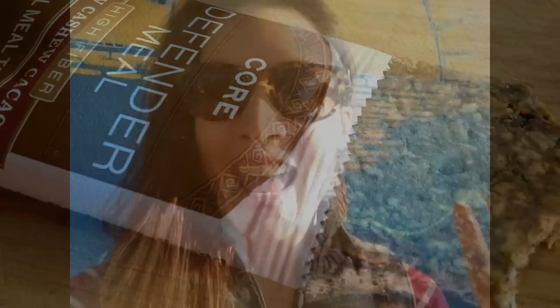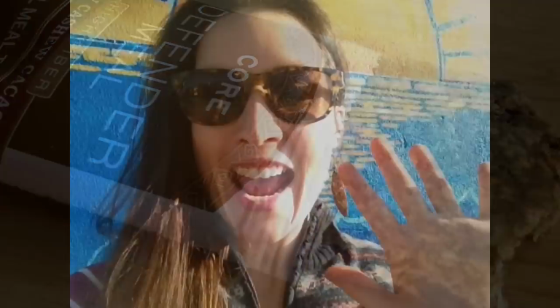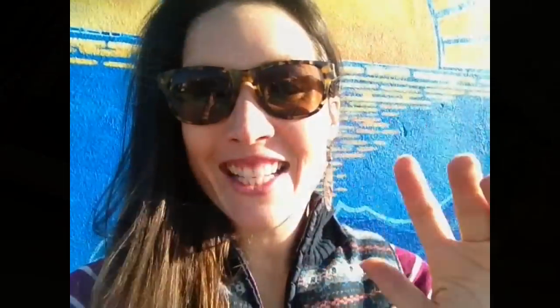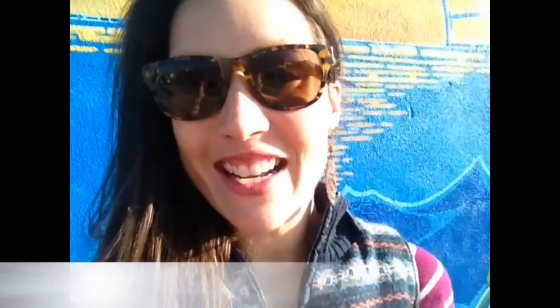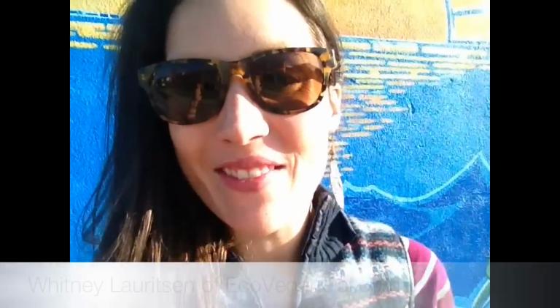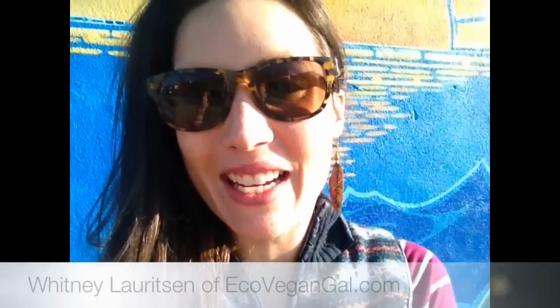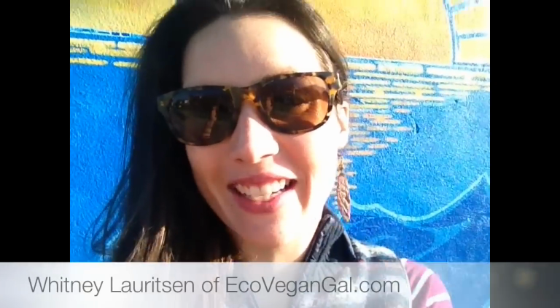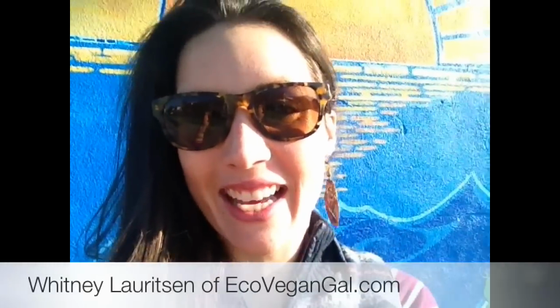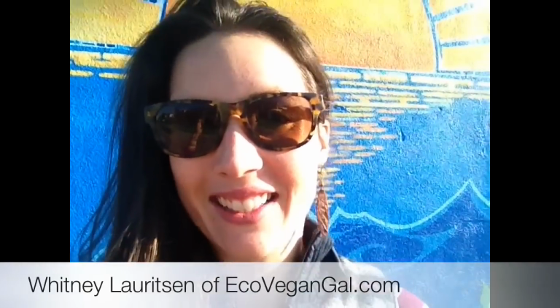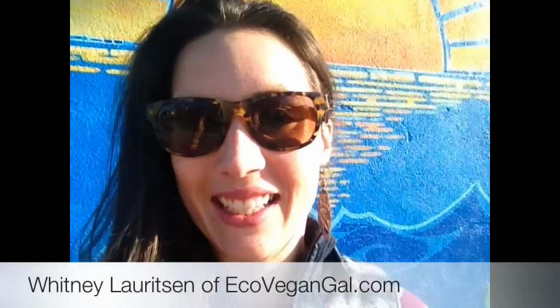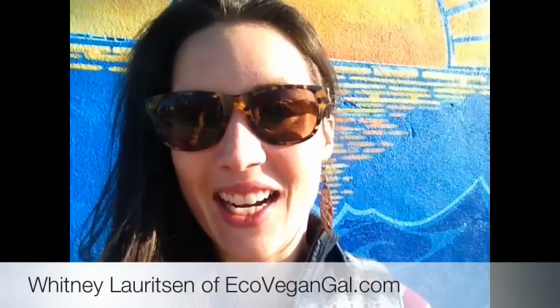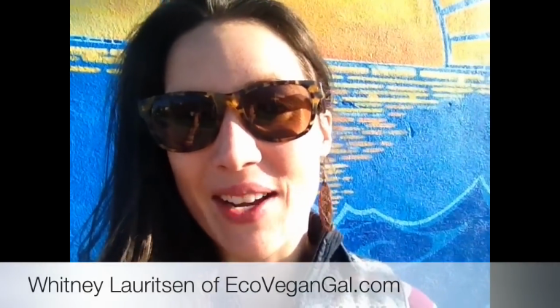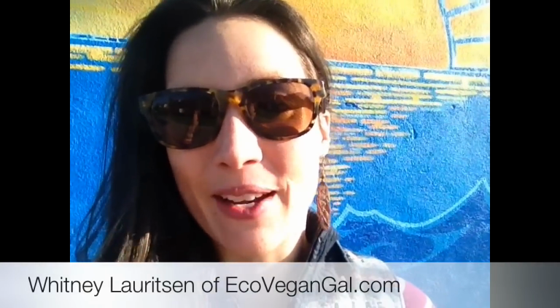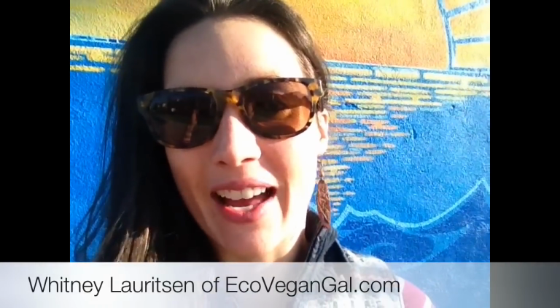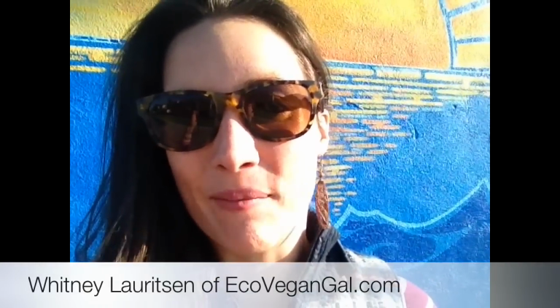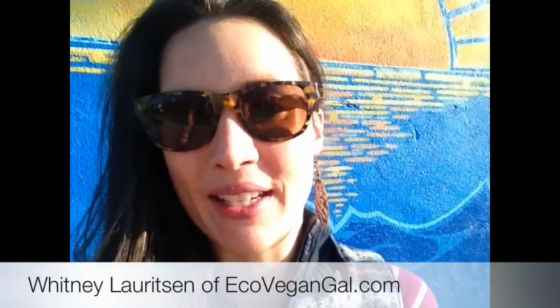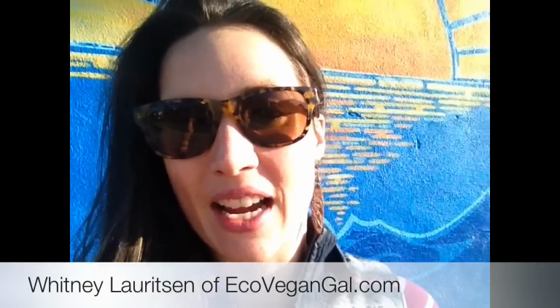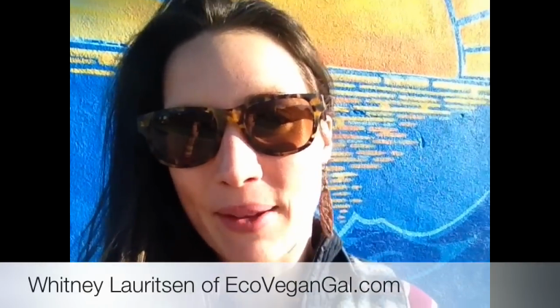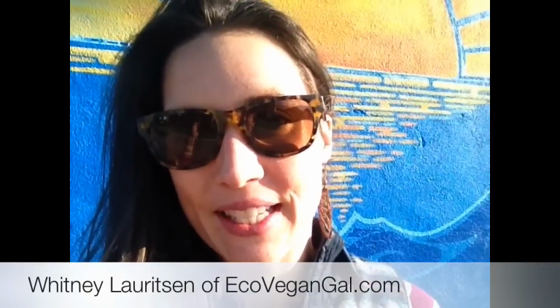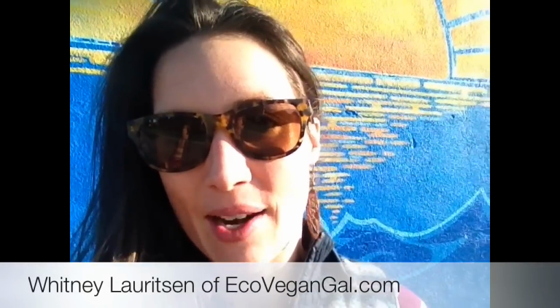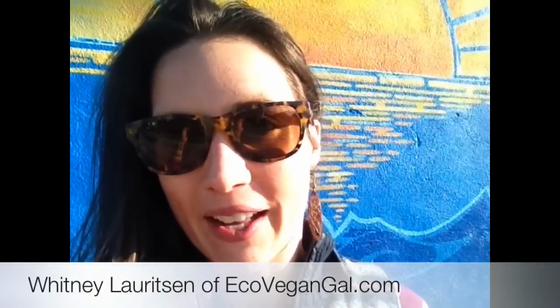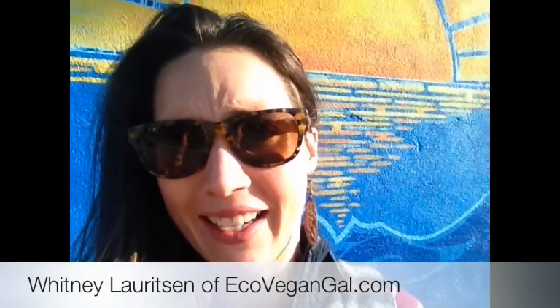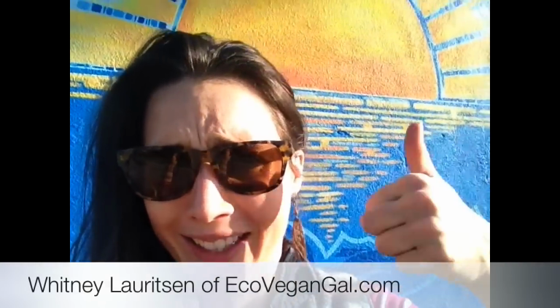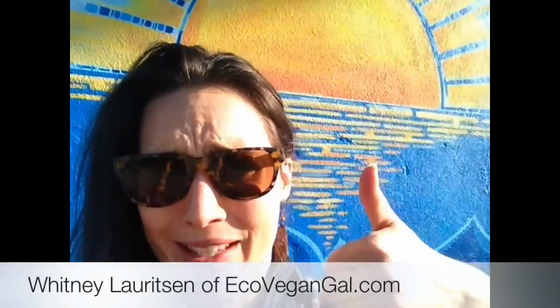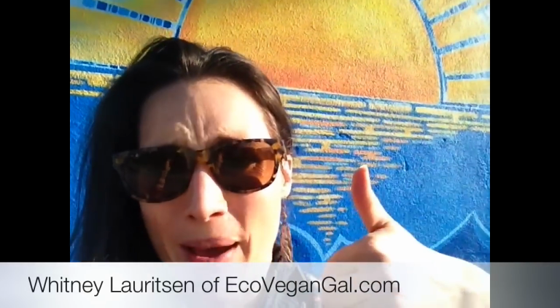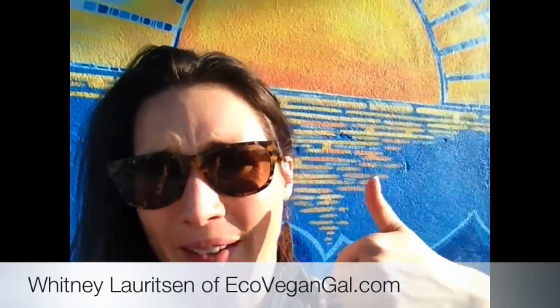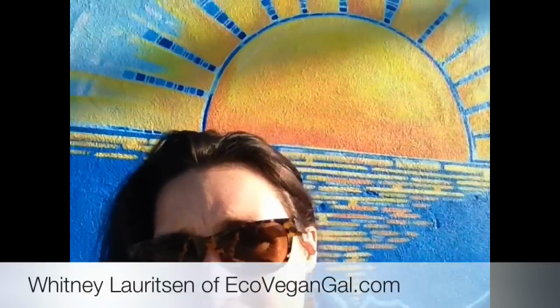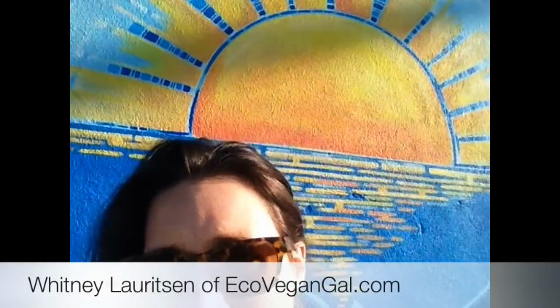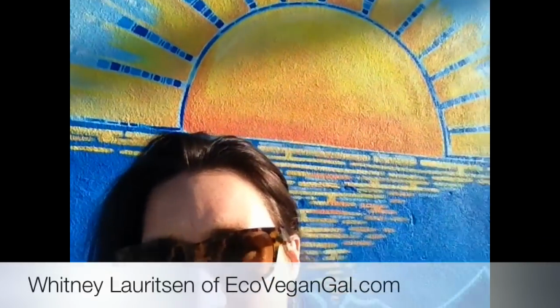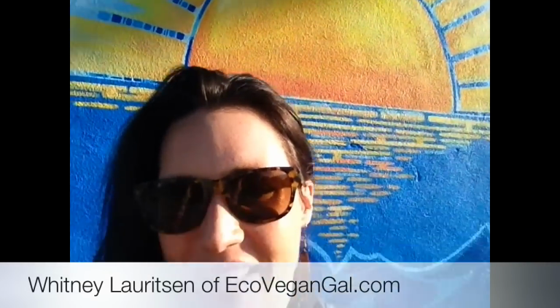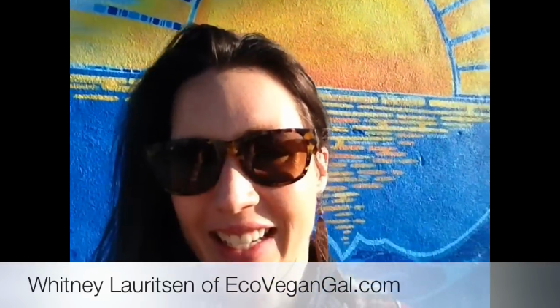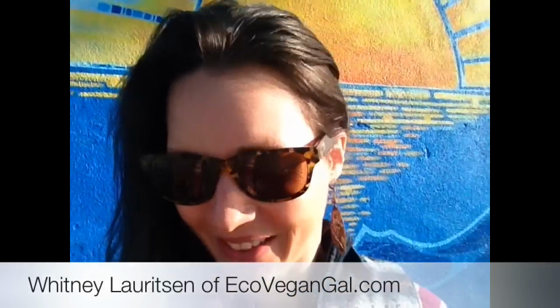Hey, it's Whitney from ecovegangal.com. I'm here at a bus stop in Santa Monica. I love this background behind me. Isn't that cute?